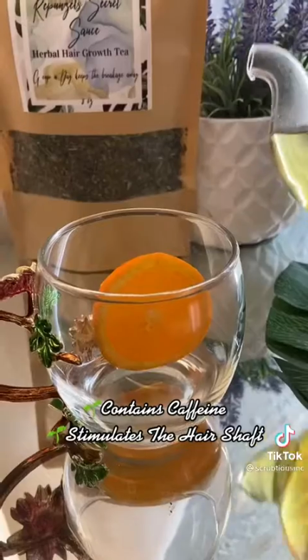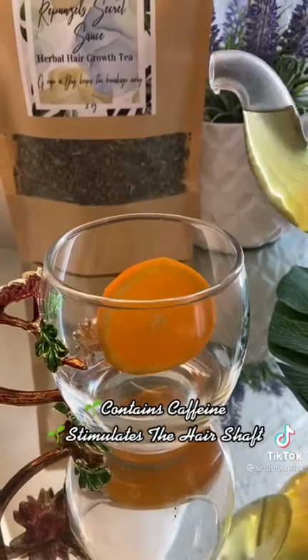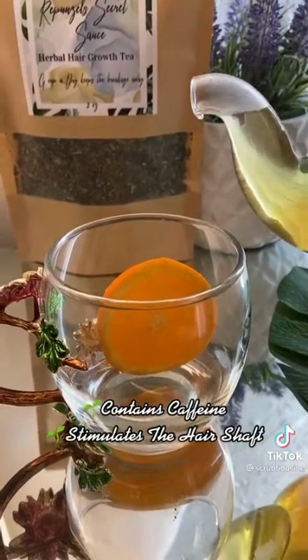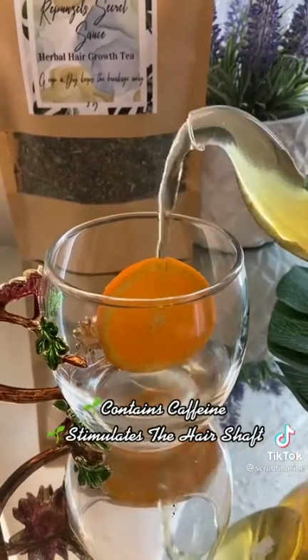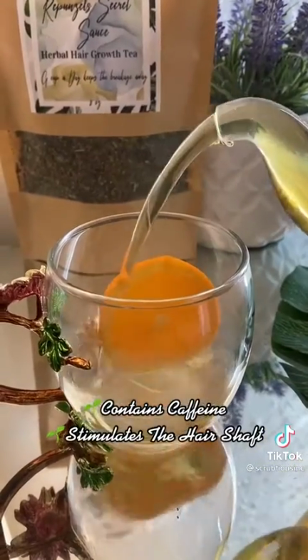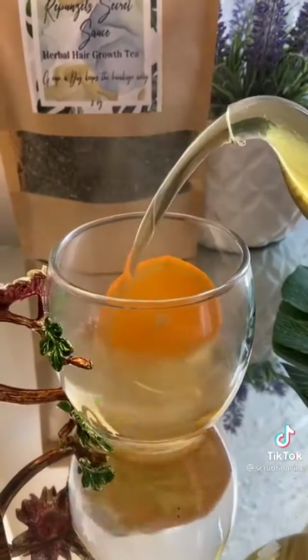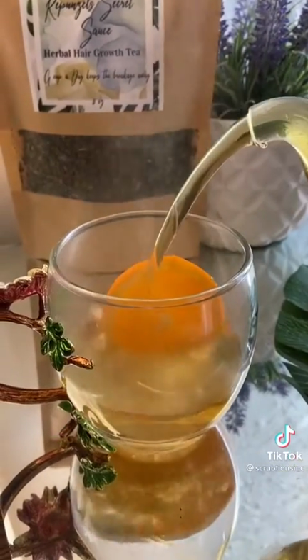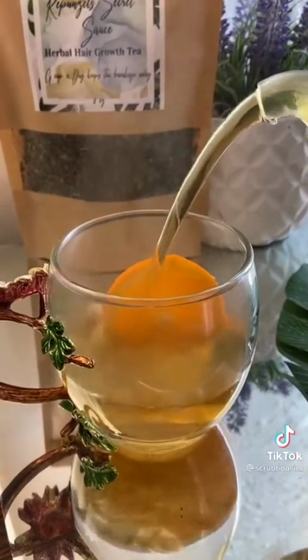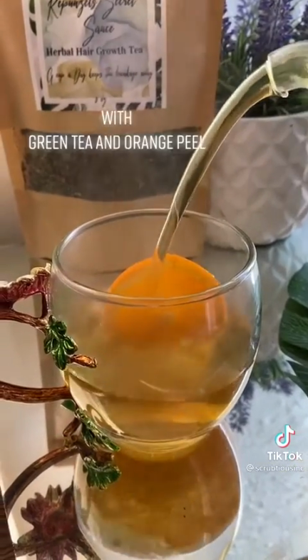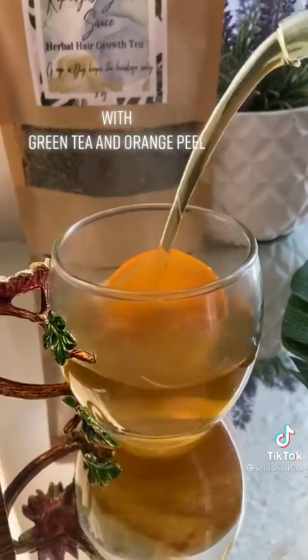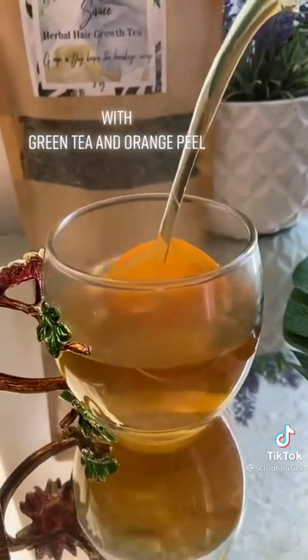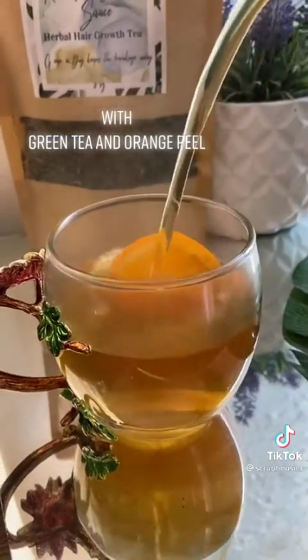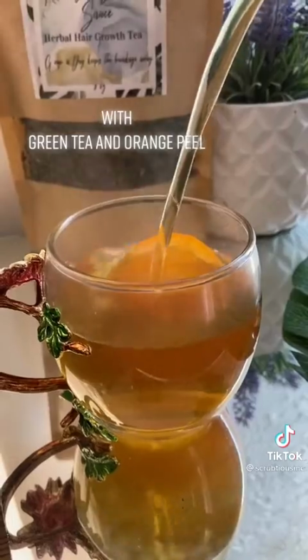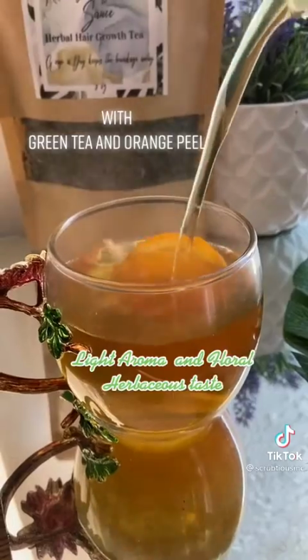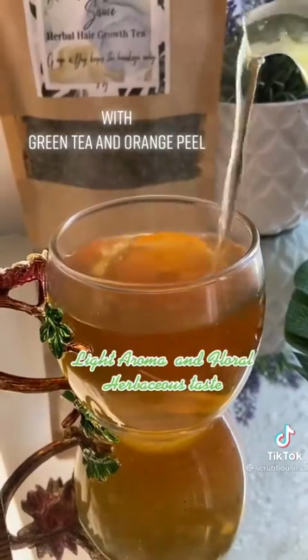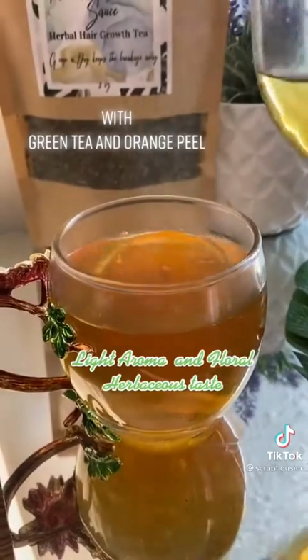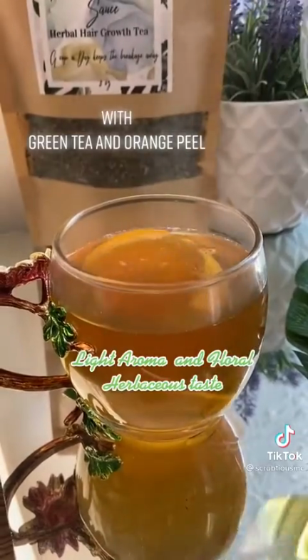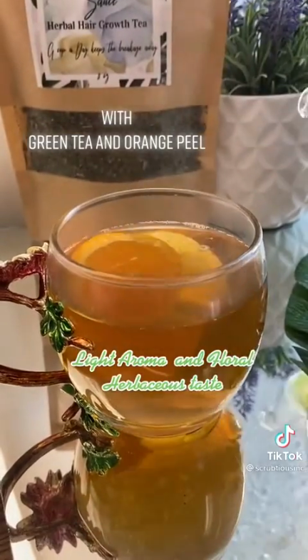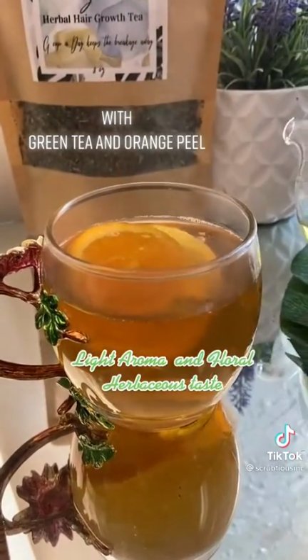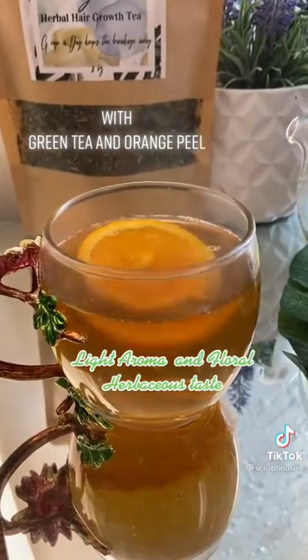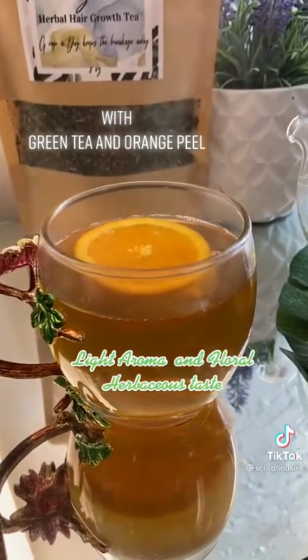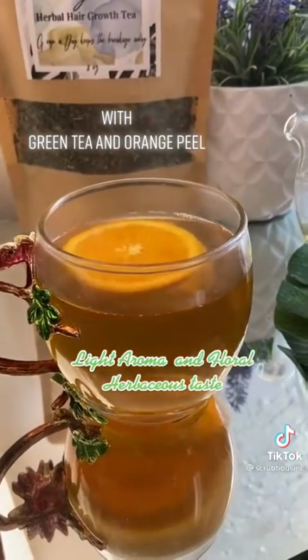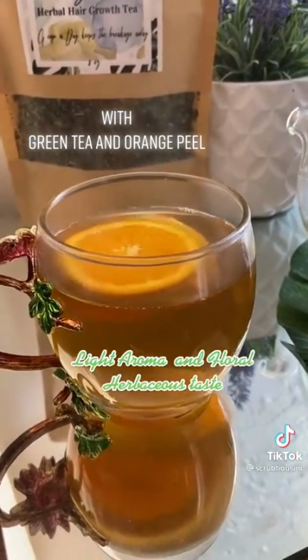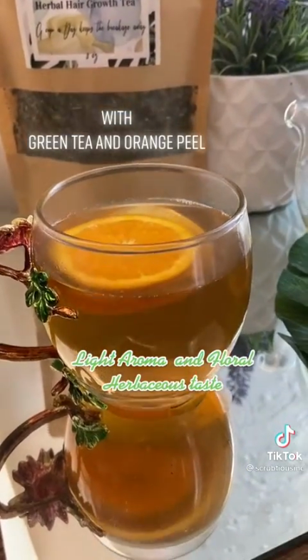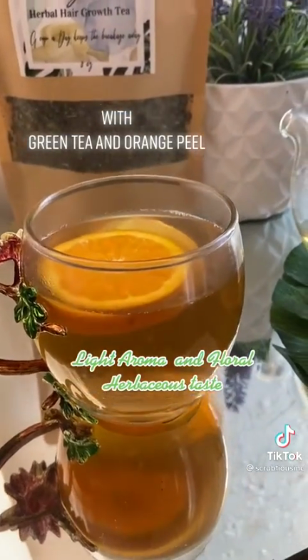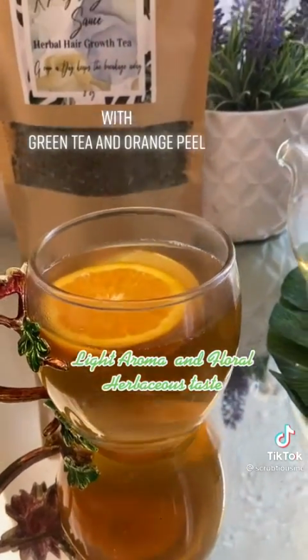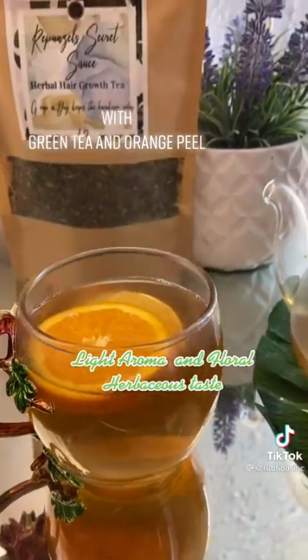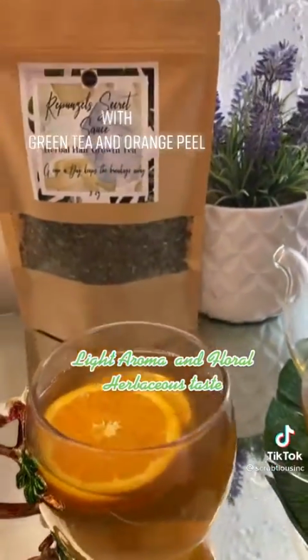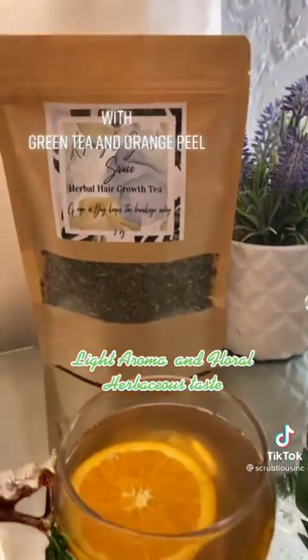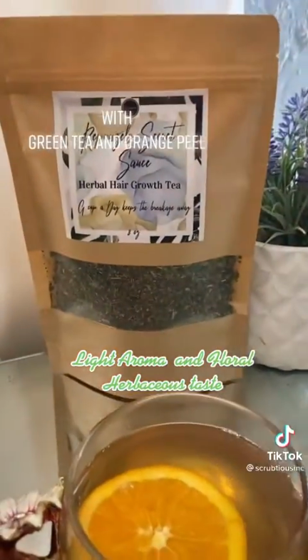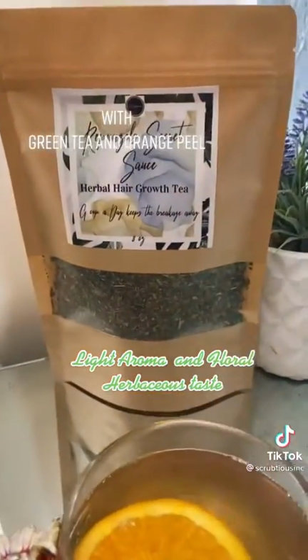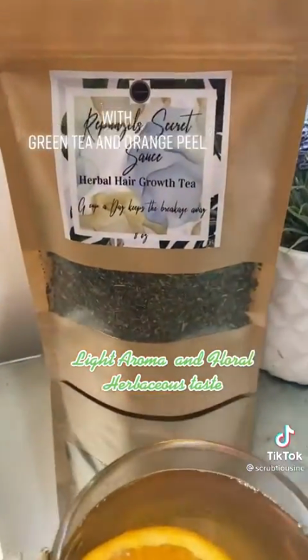You can find these amazing herbs in our Rapunzel secret sauce daily herbal tea, found on our website and Etsy shop.